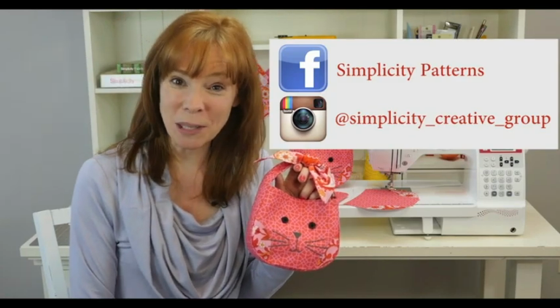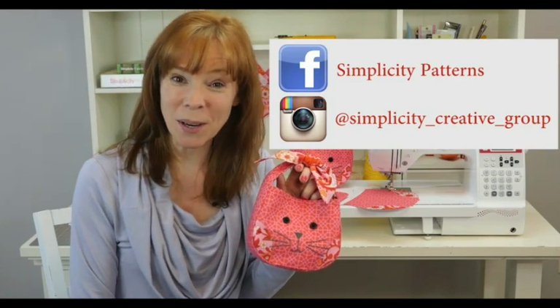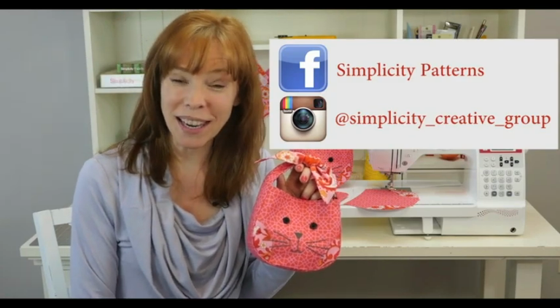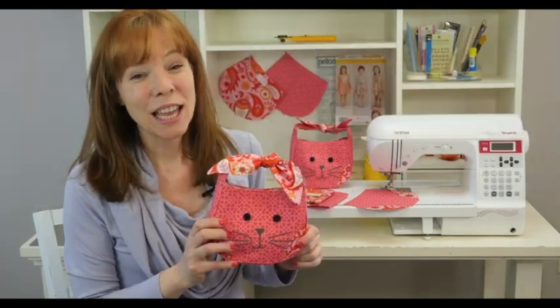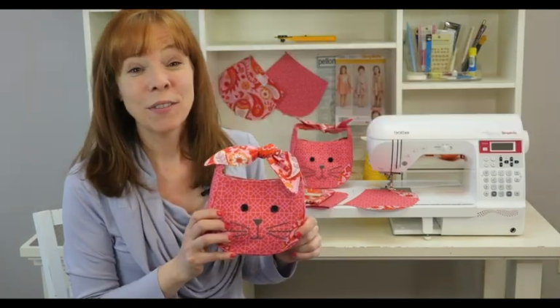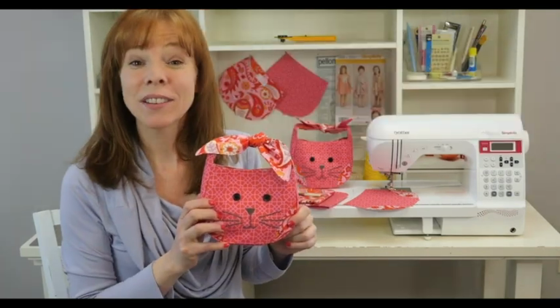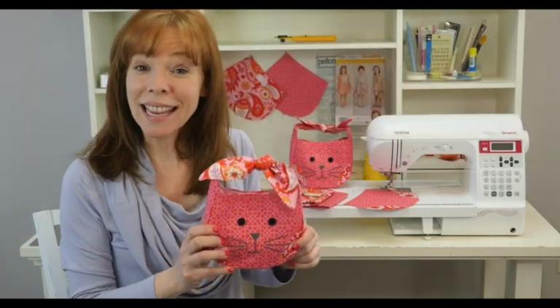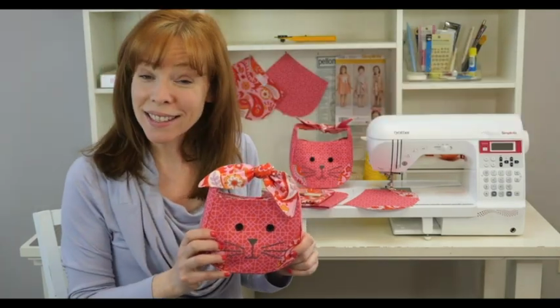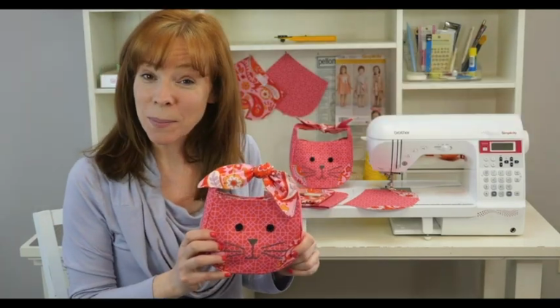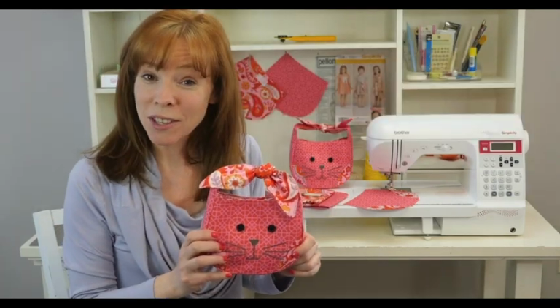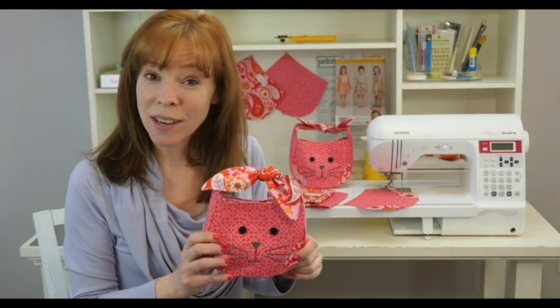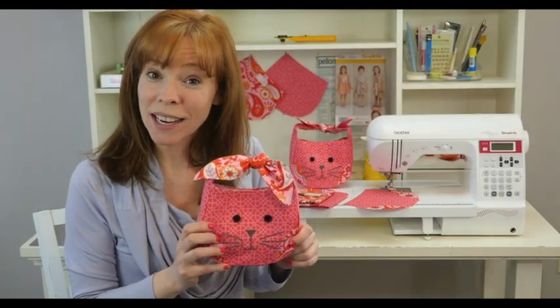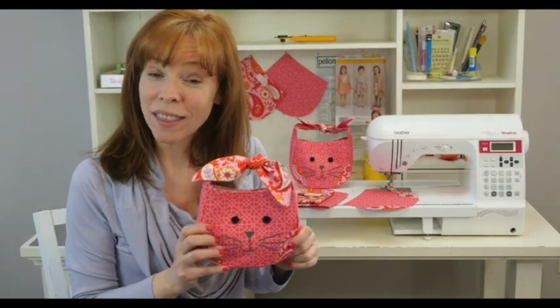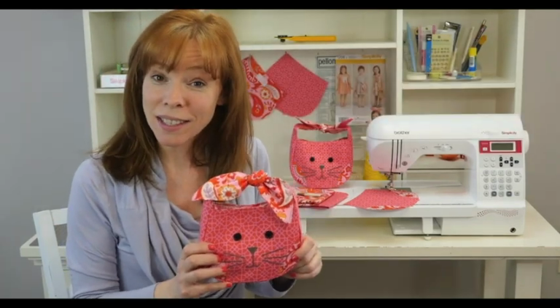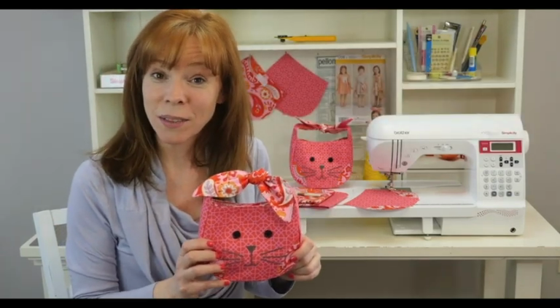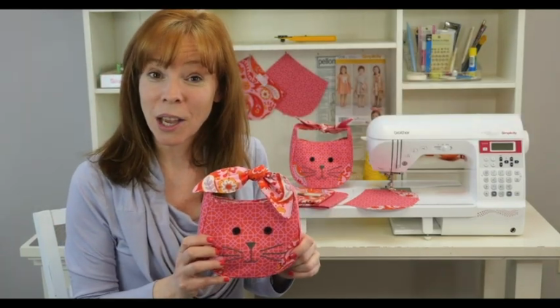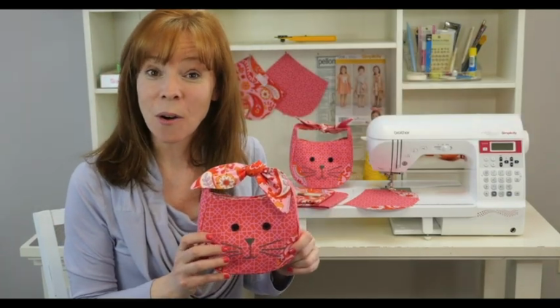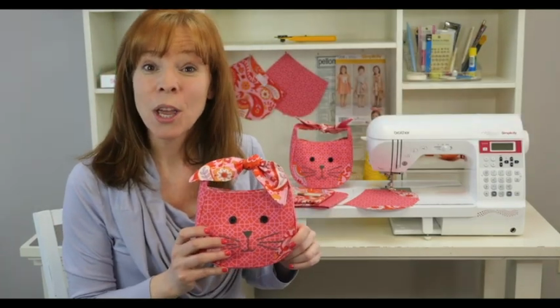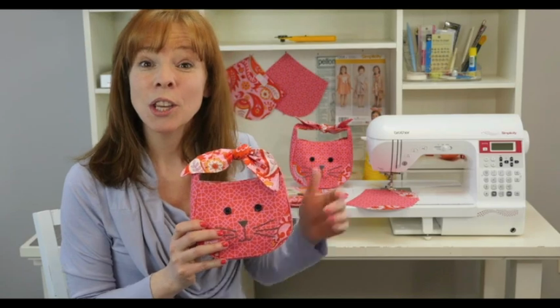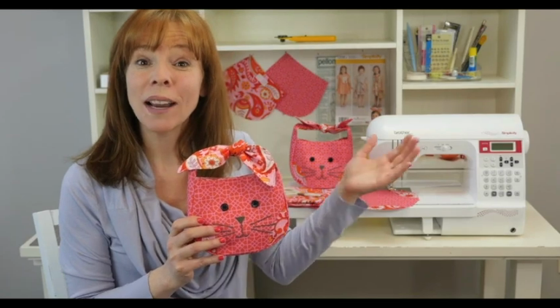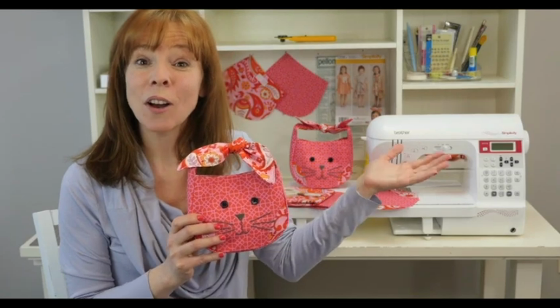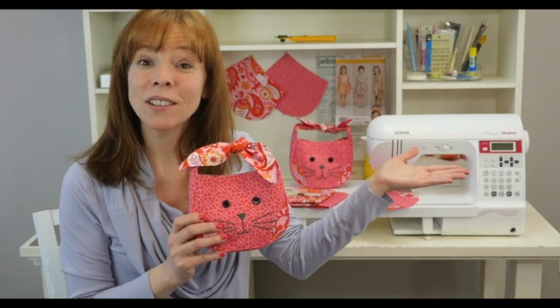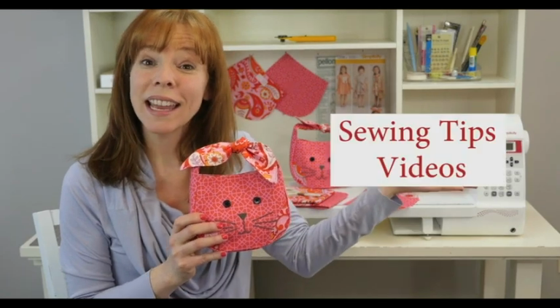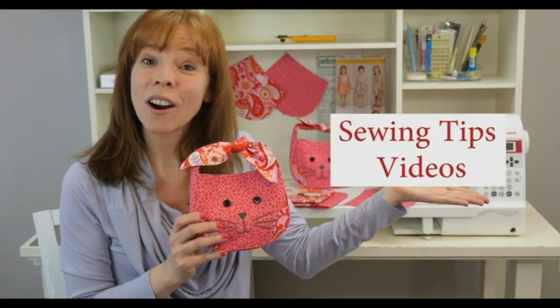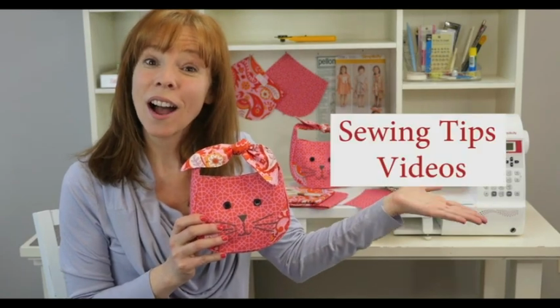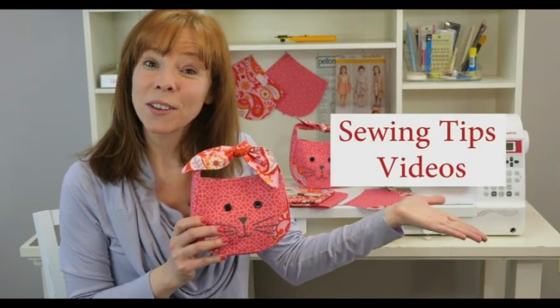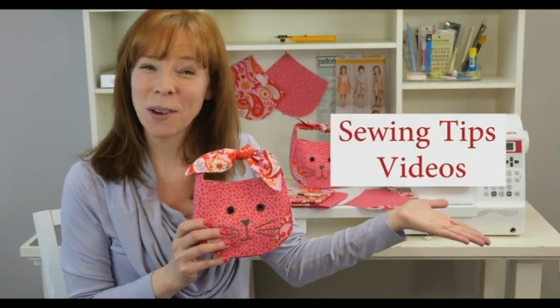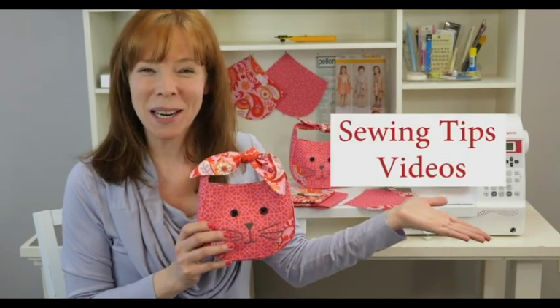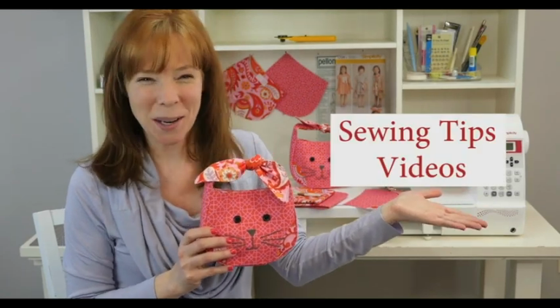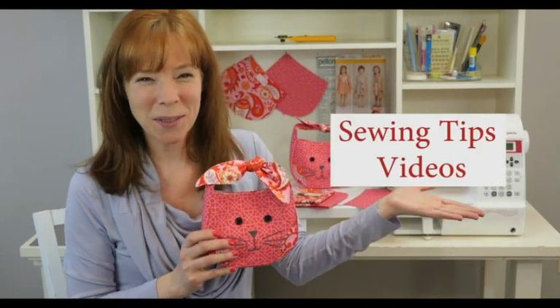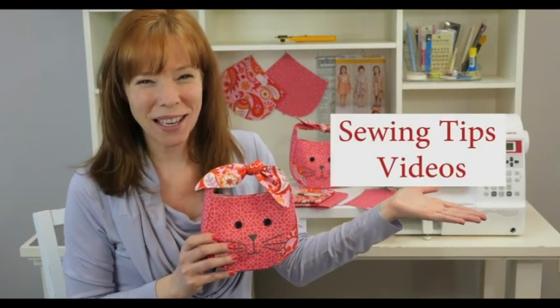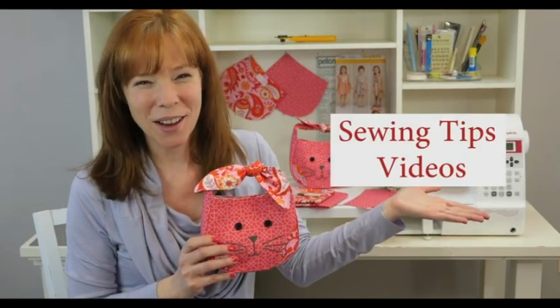If you like the tips that you get here in this video, you might also like our other sewing tips videos.